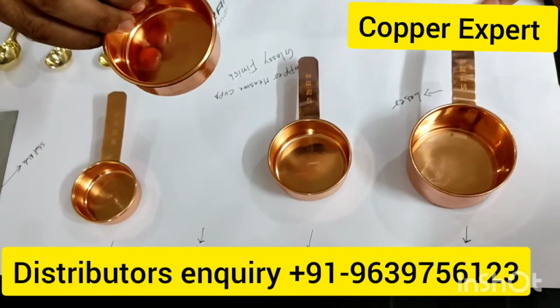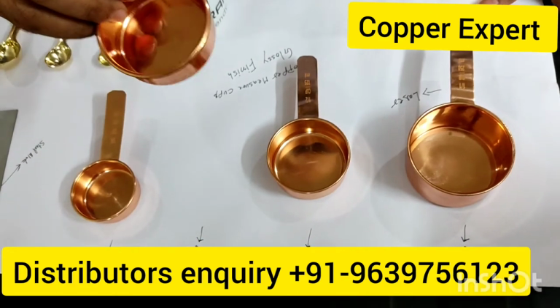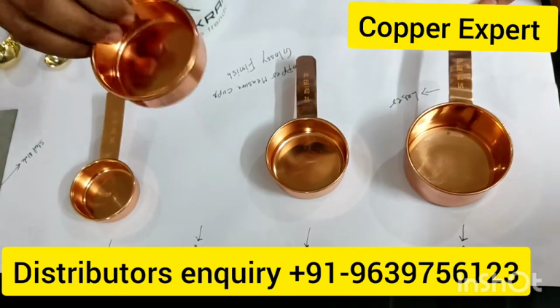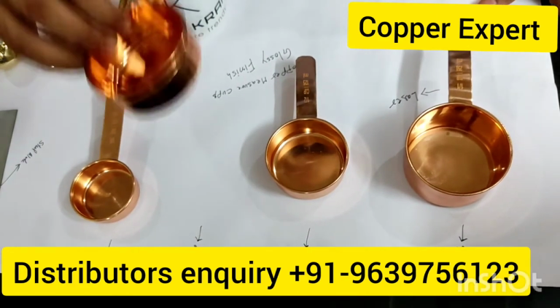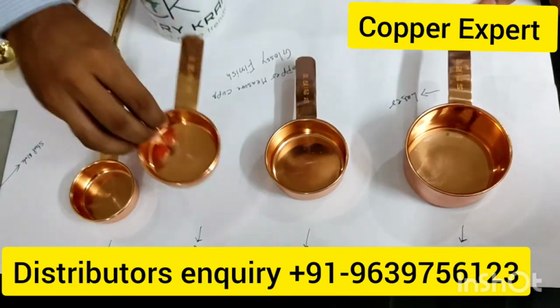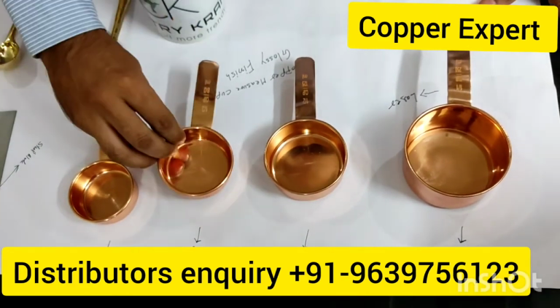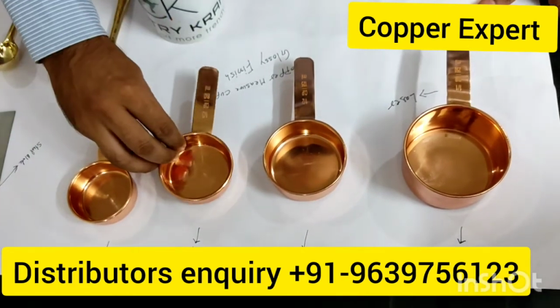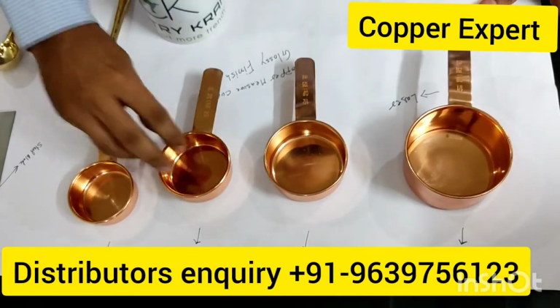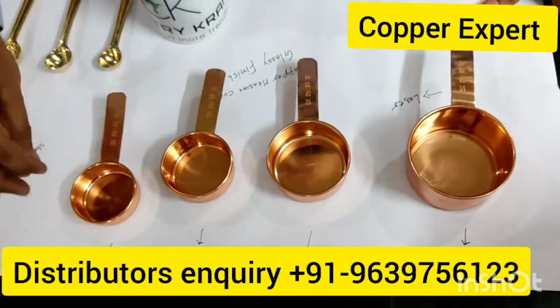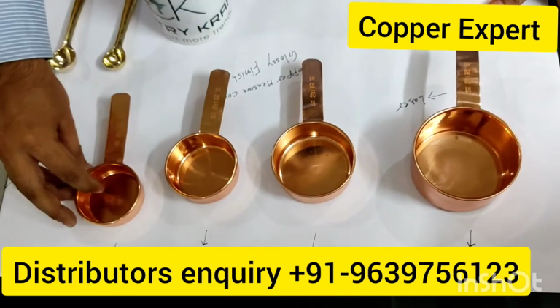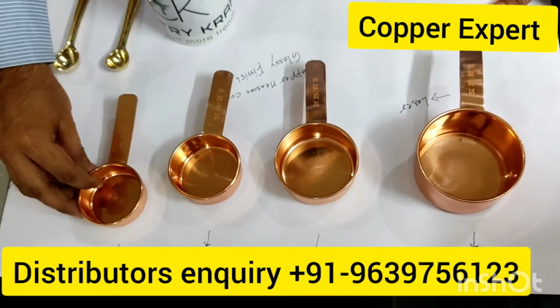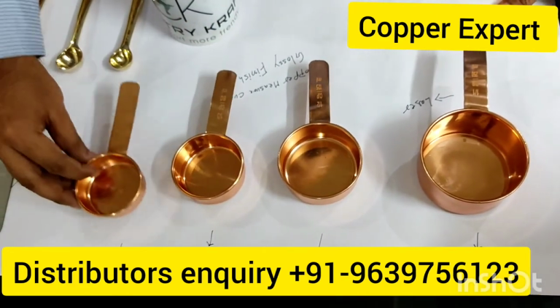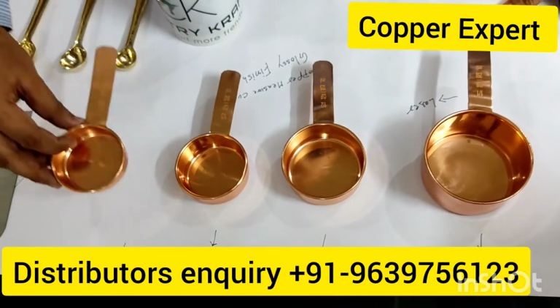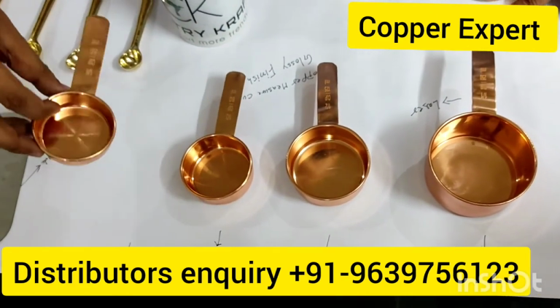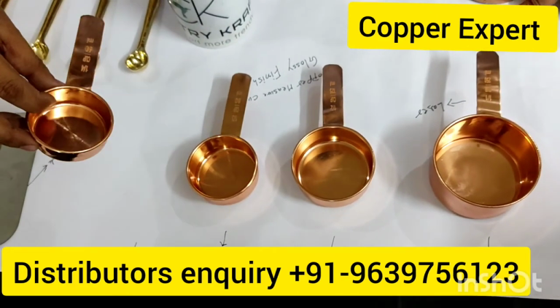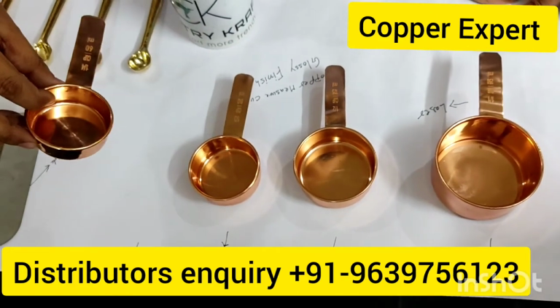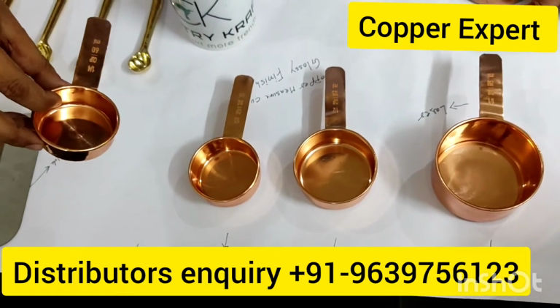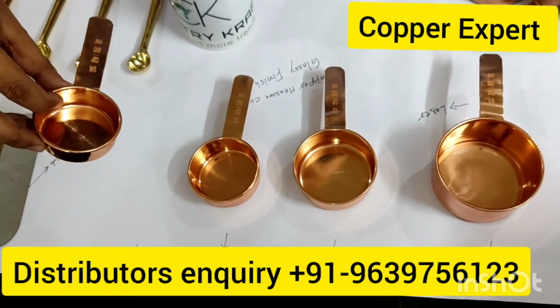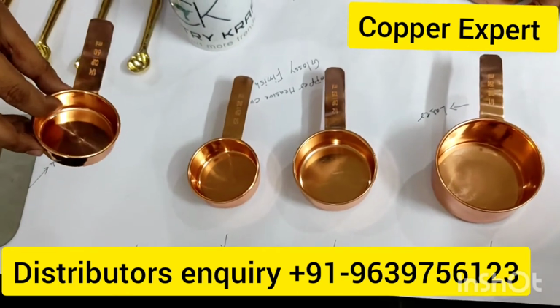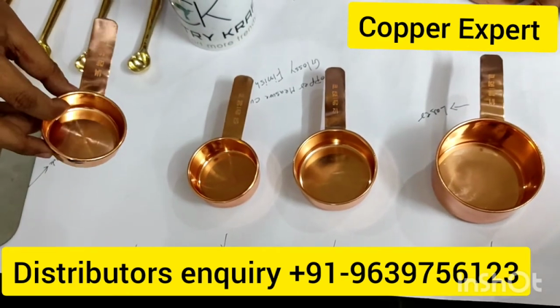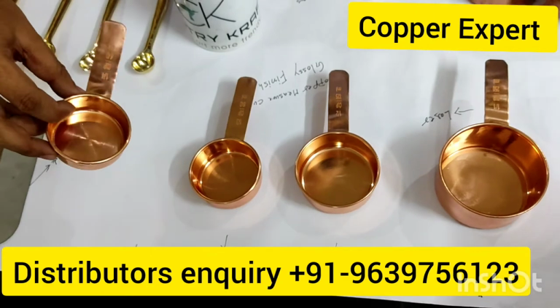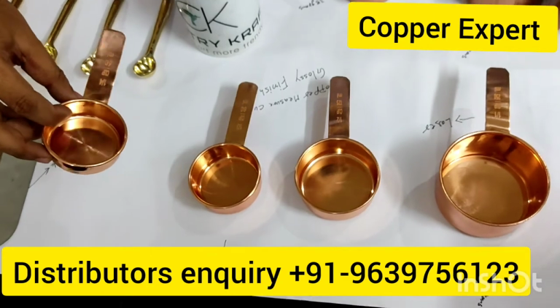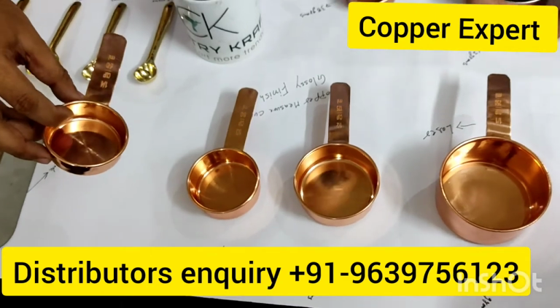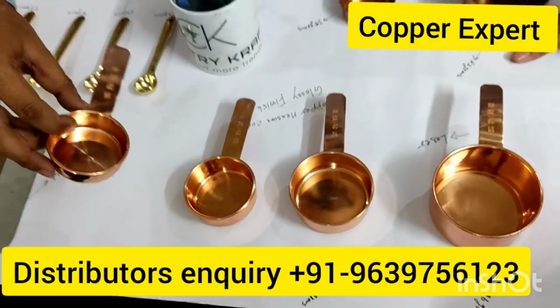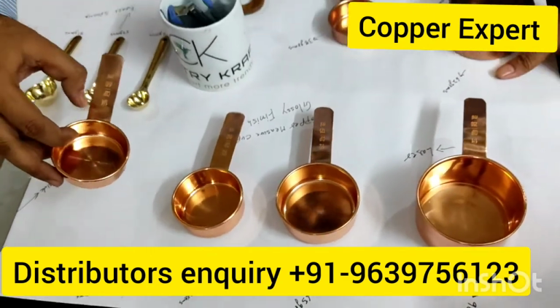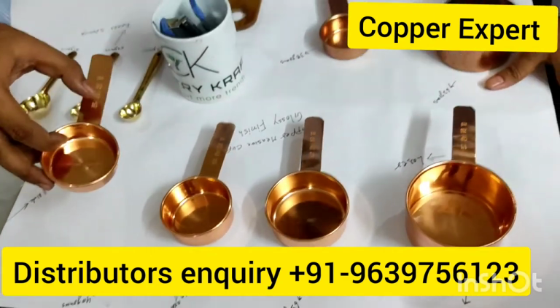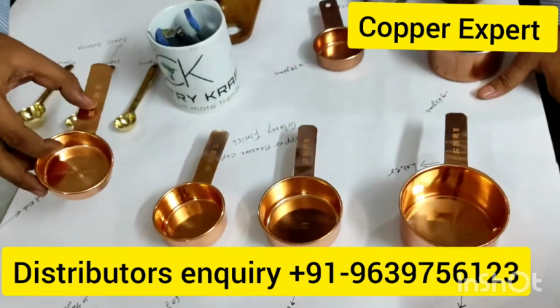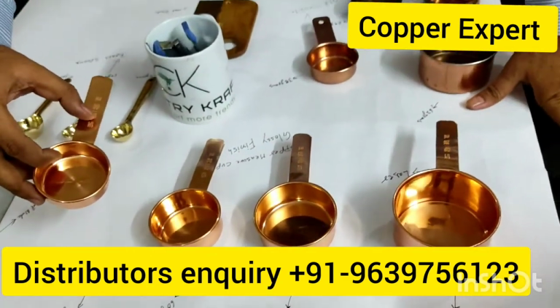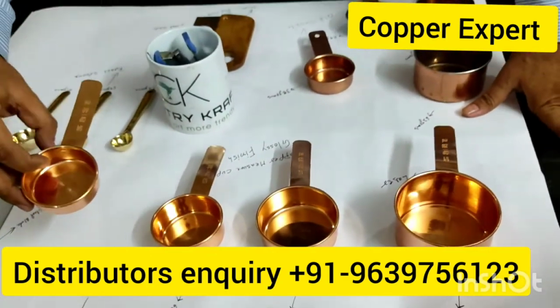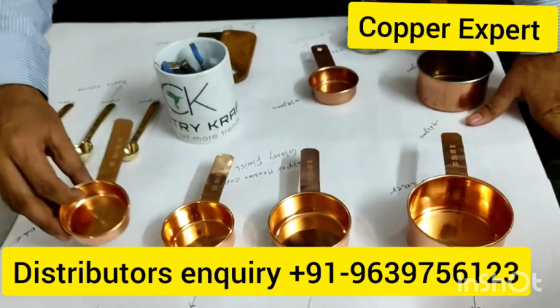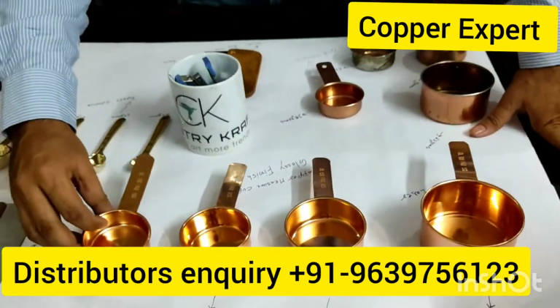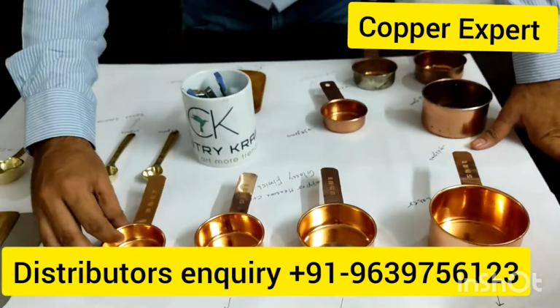This is 1 by 3 cups and weighs 40 grams. This is 1 by 4 cups, which is 60 ml.